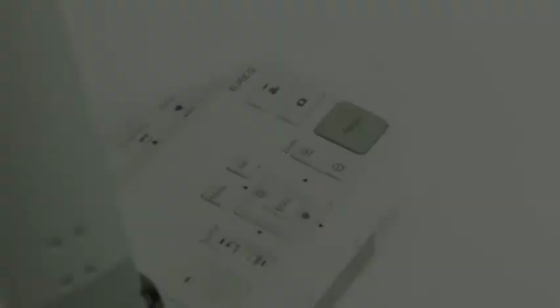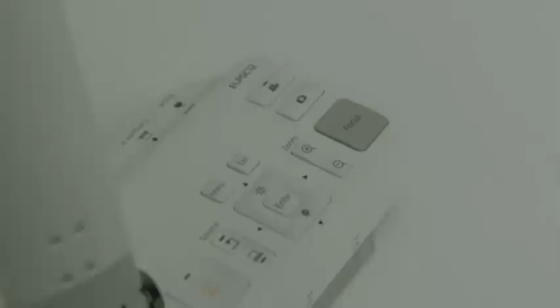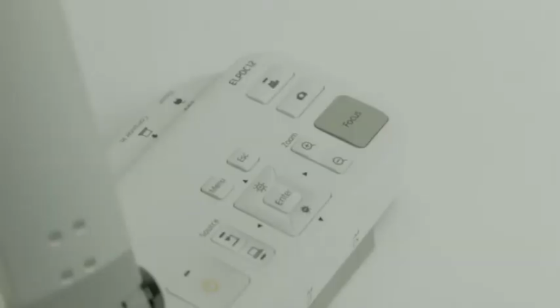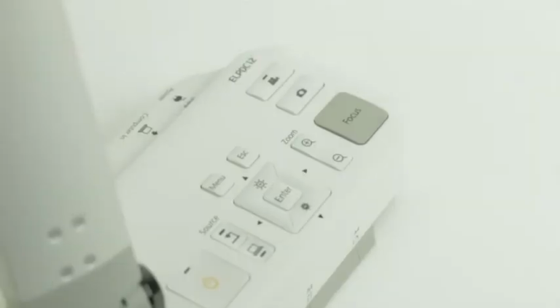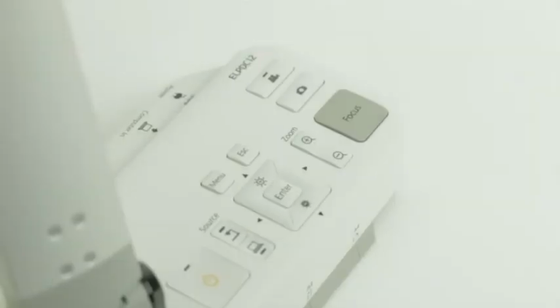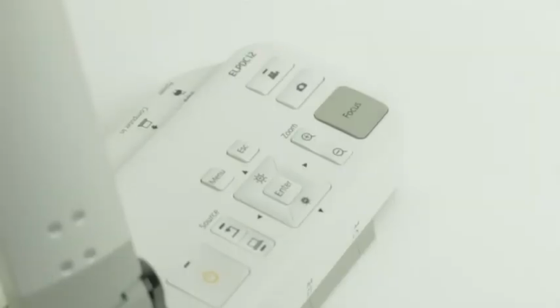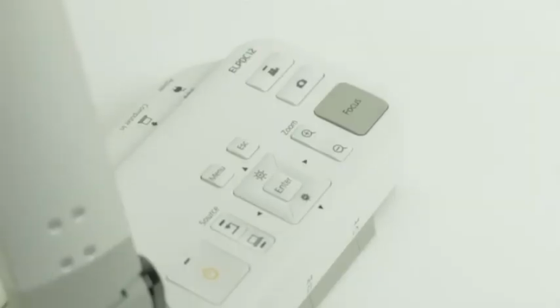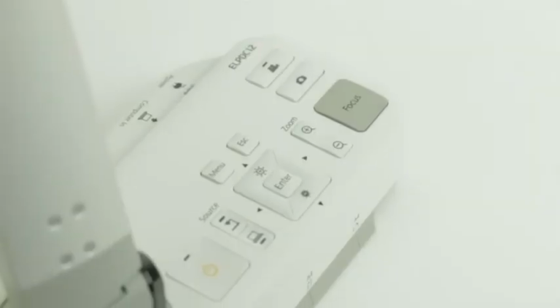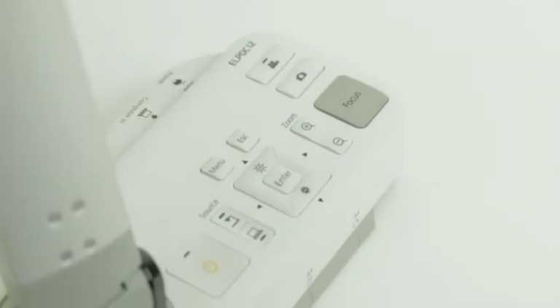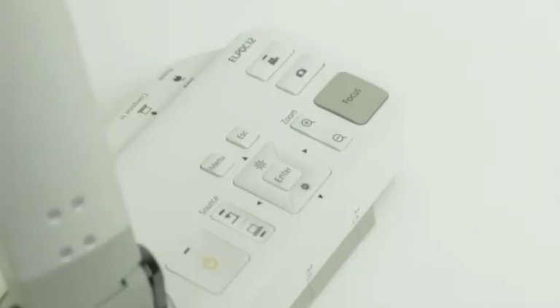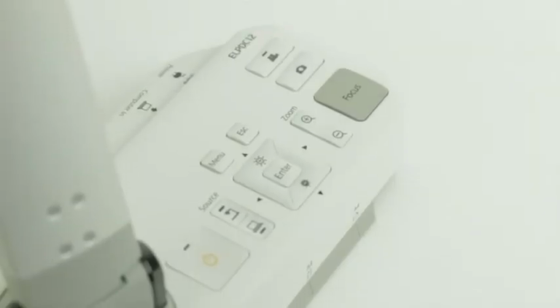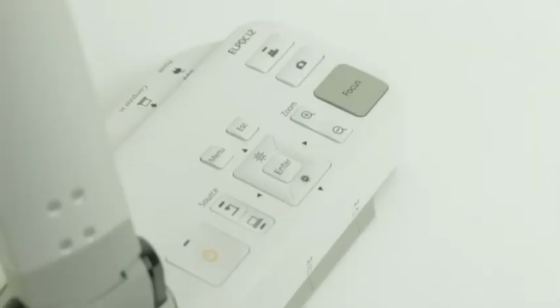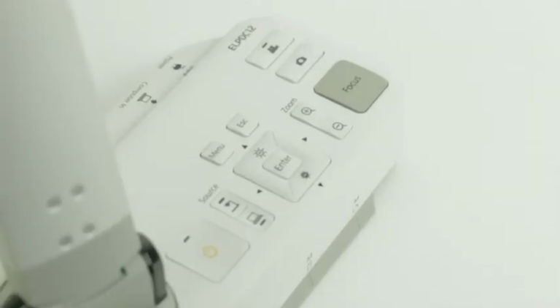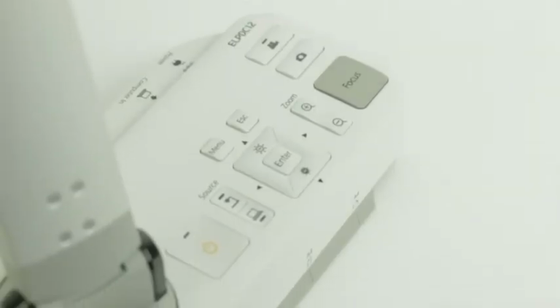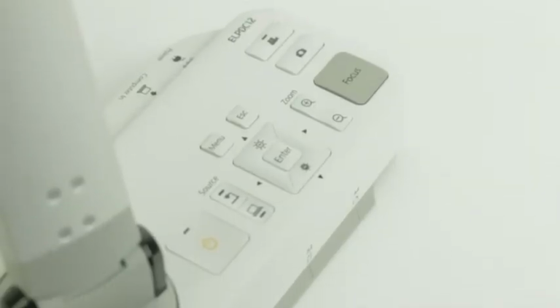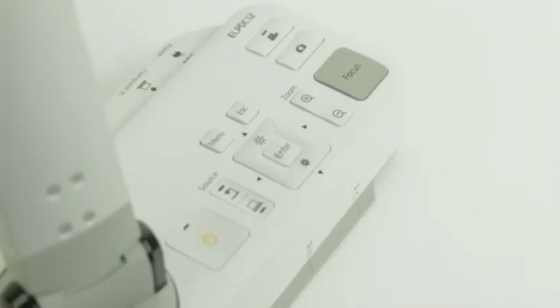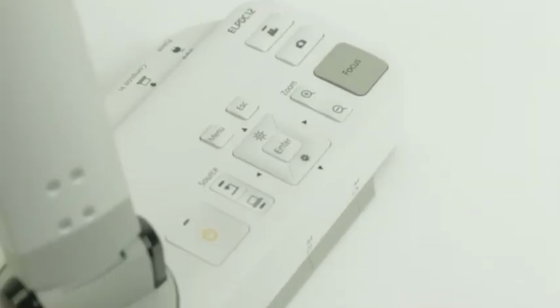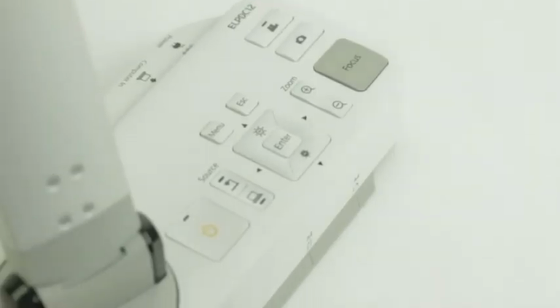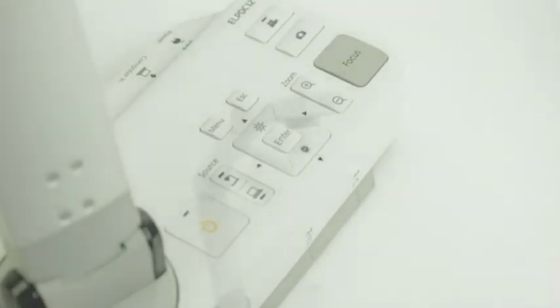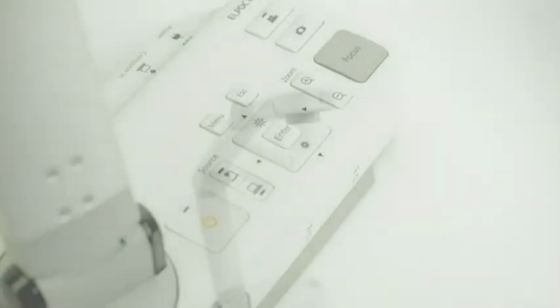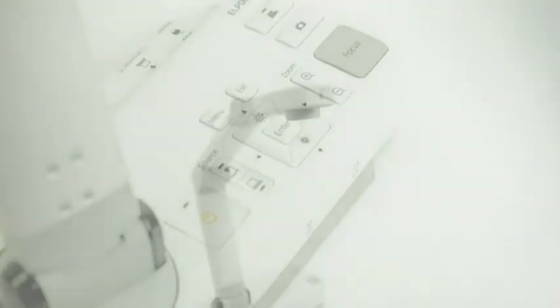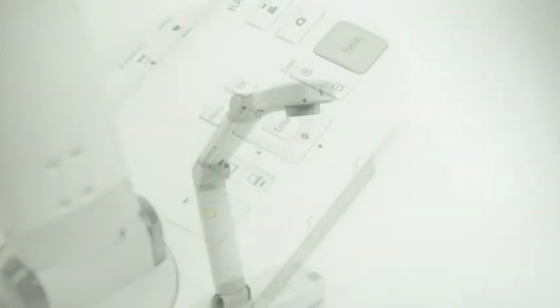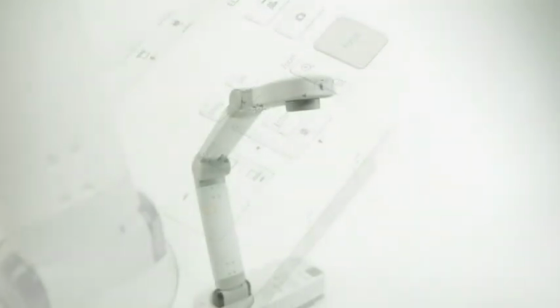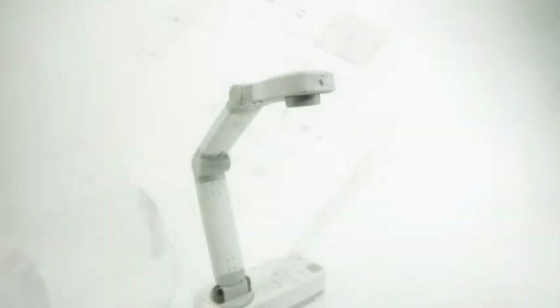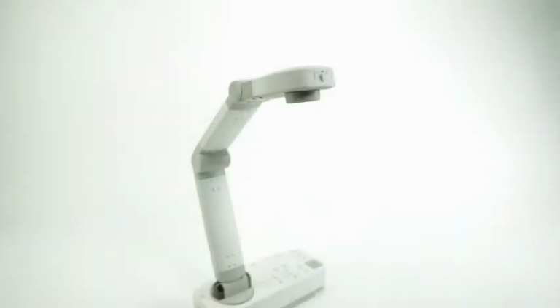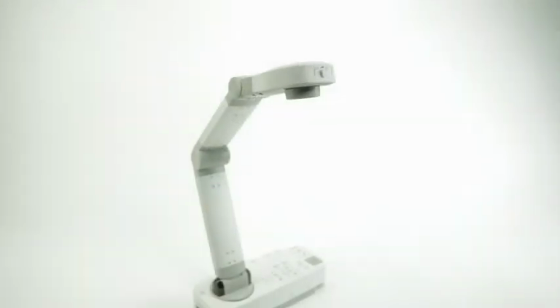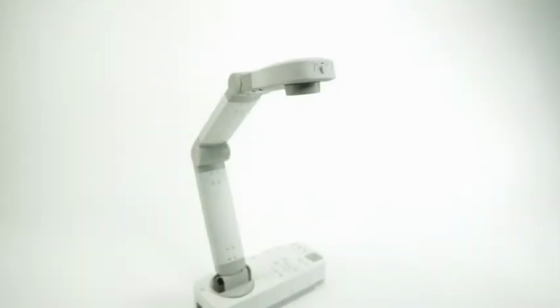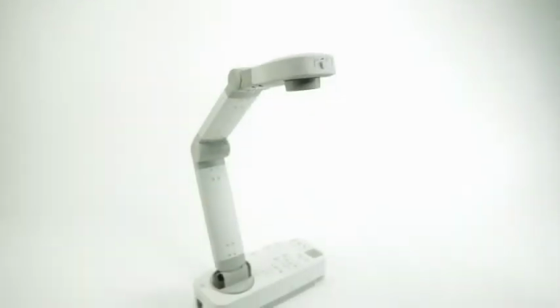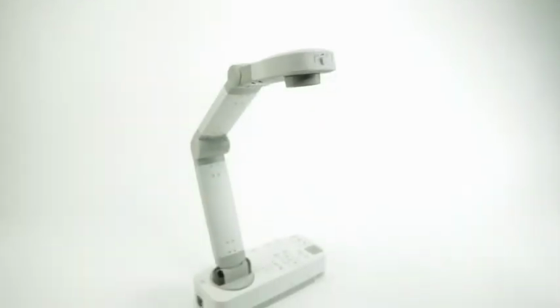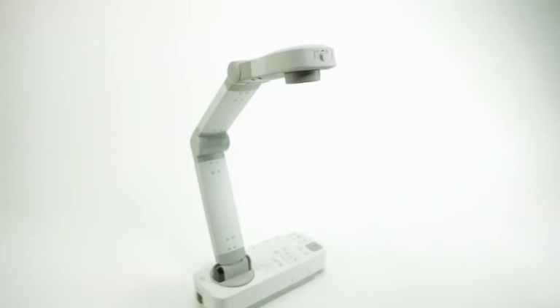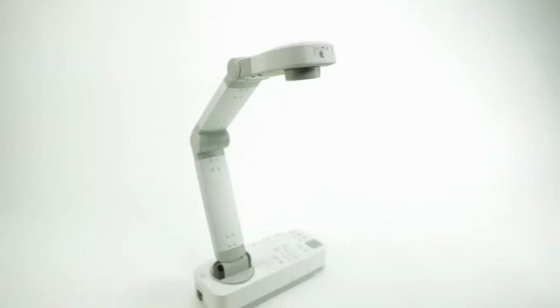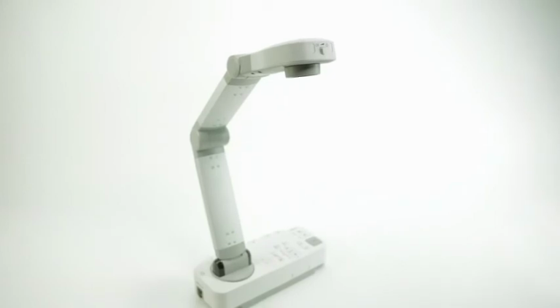To find out about Epson document cameras and more, visit our website at Epson.com.